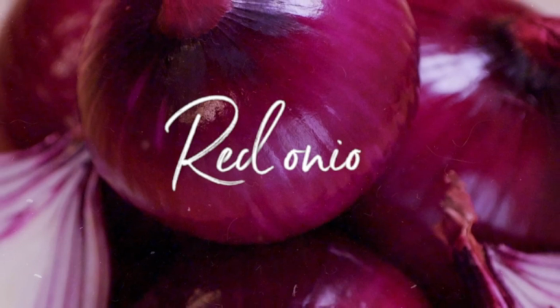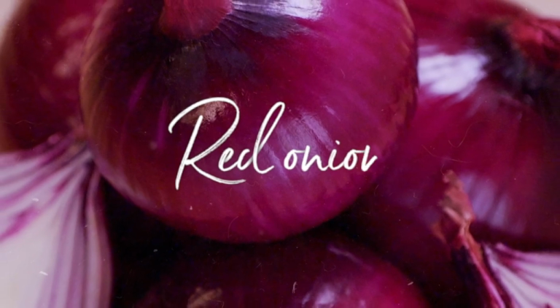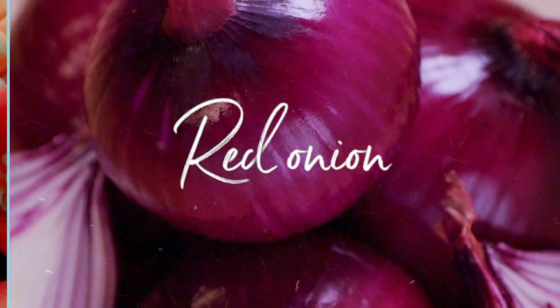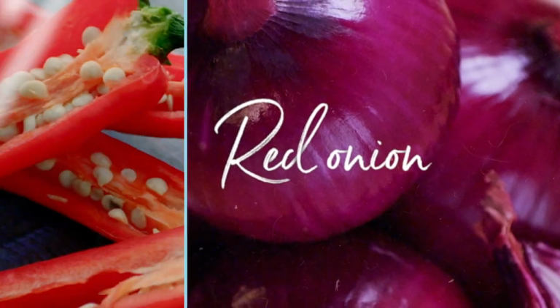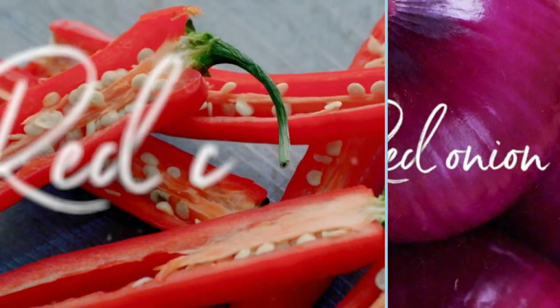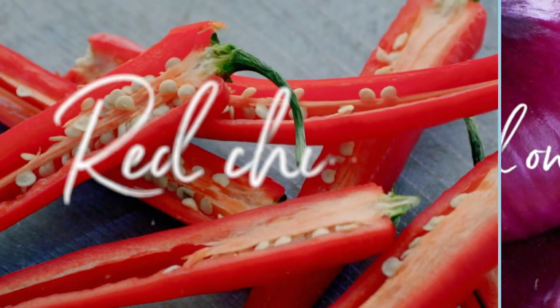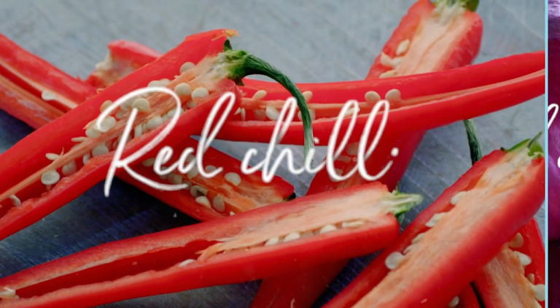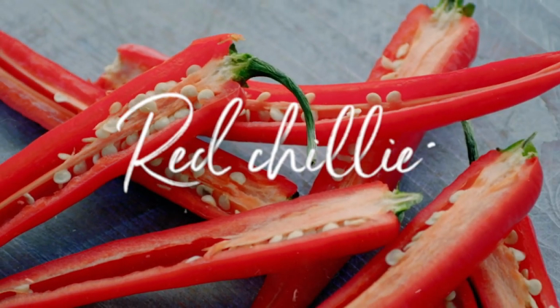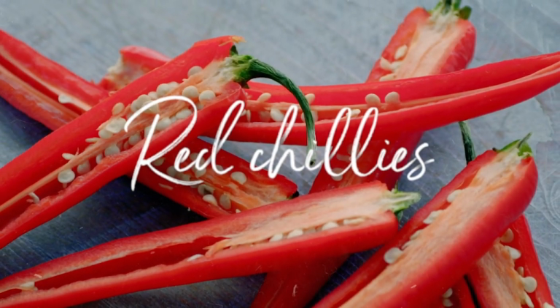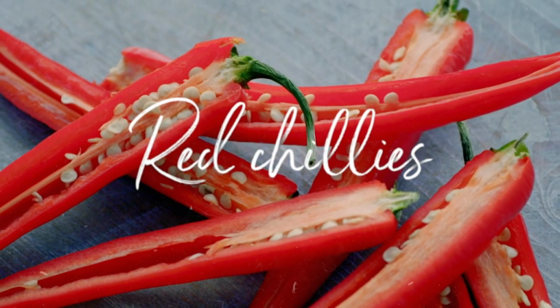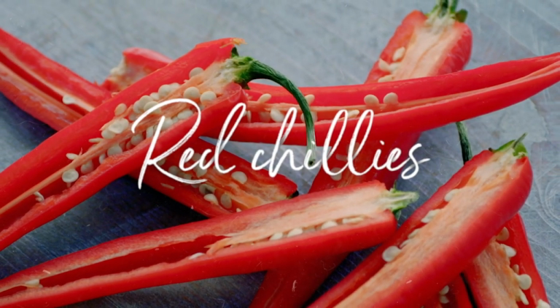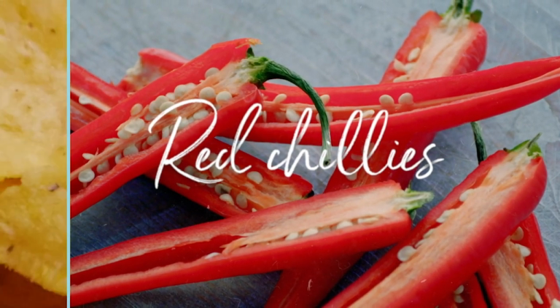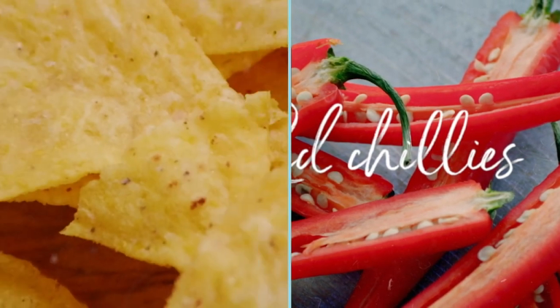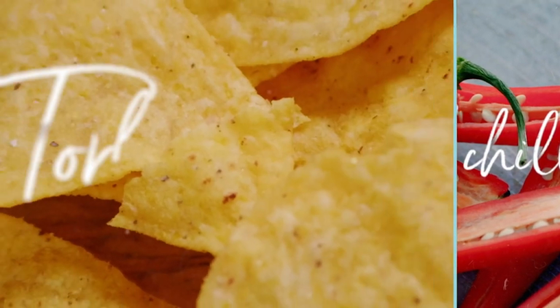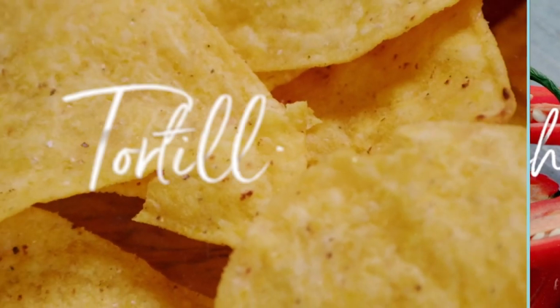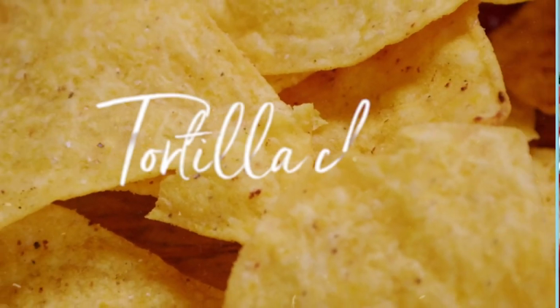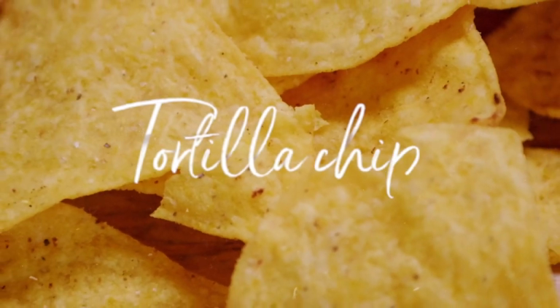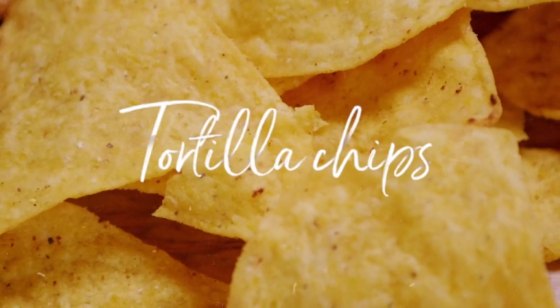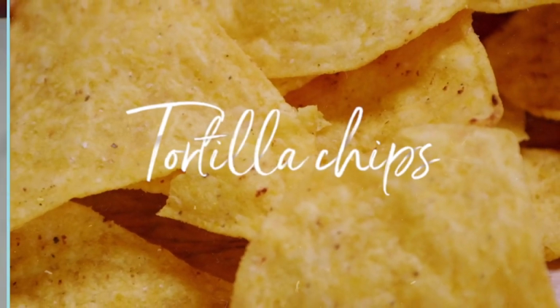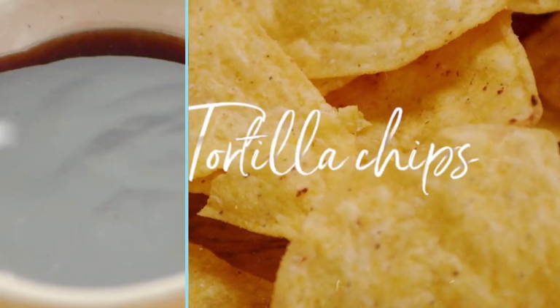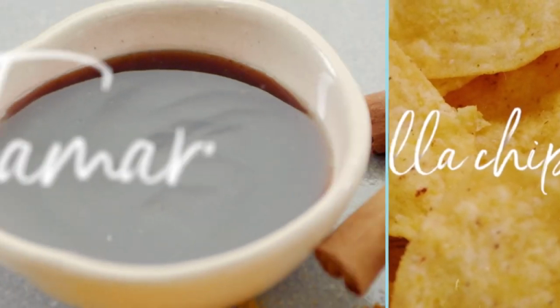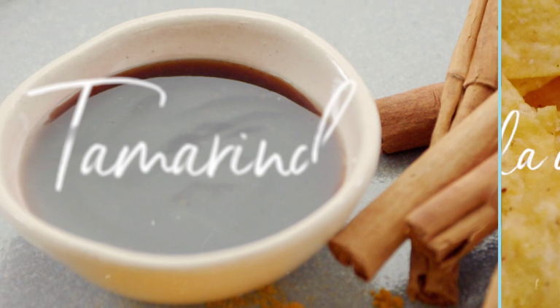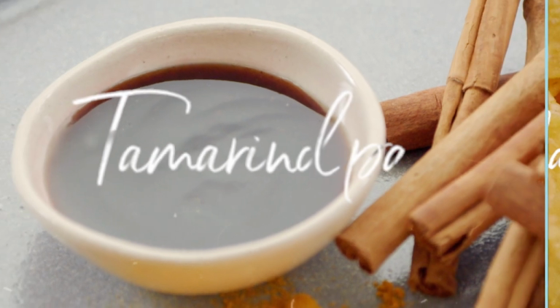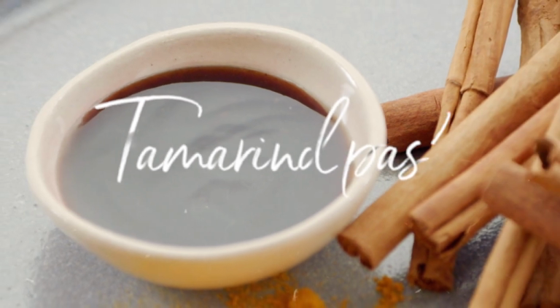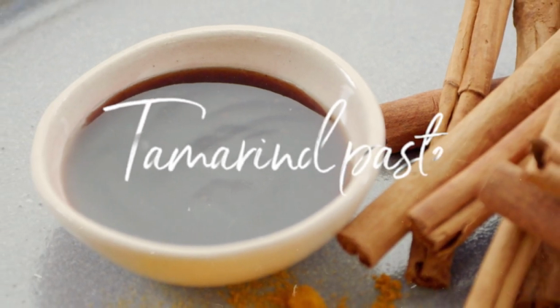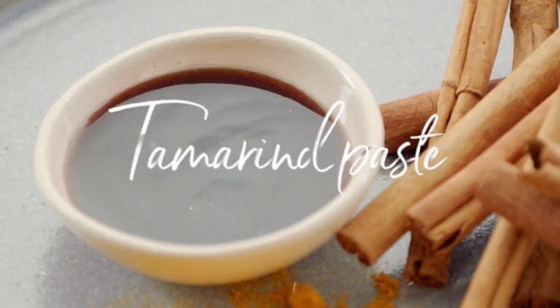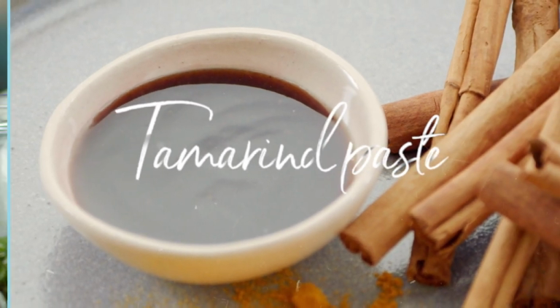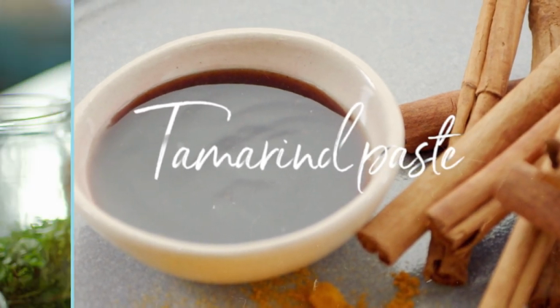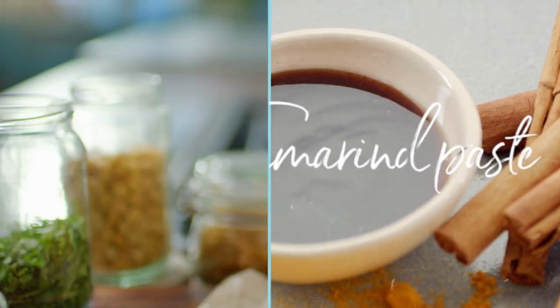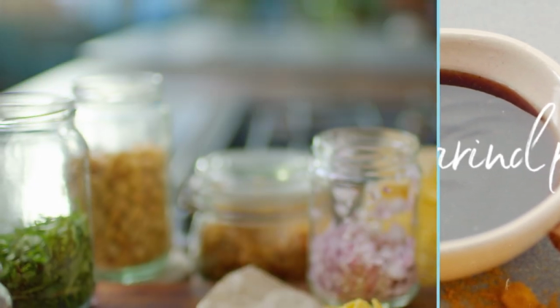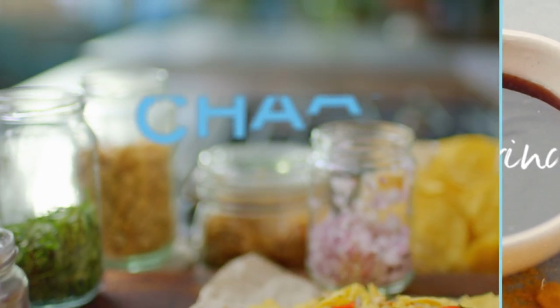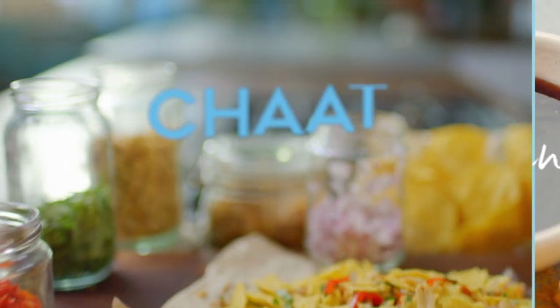Chard is a popular street snack in Bangladesh. It's crunchy, sweet, tangy, spicy and totally delicious.